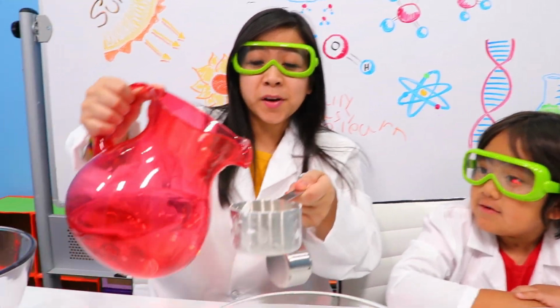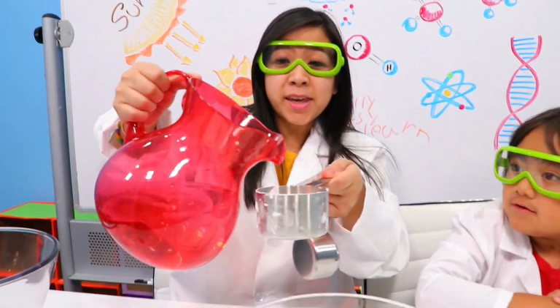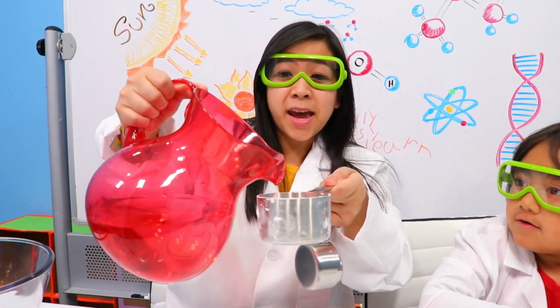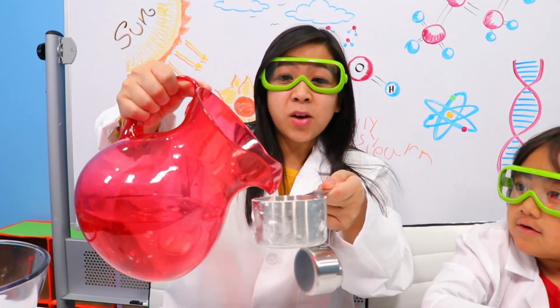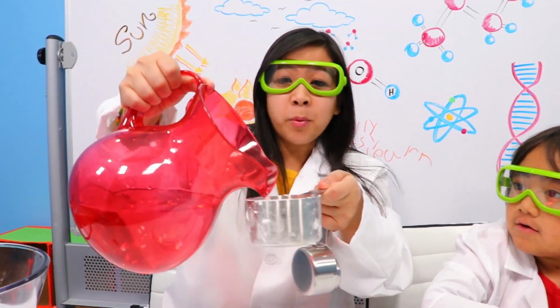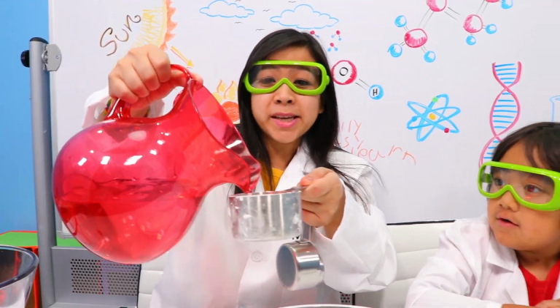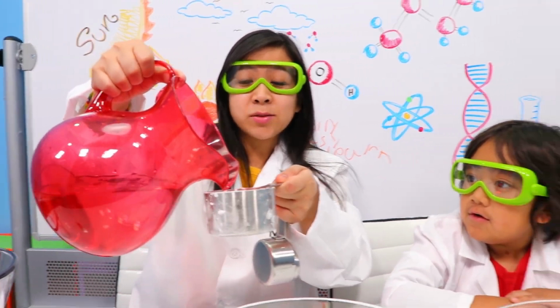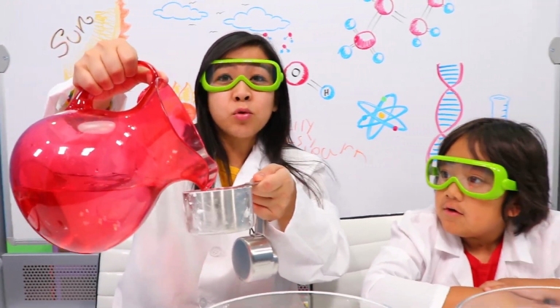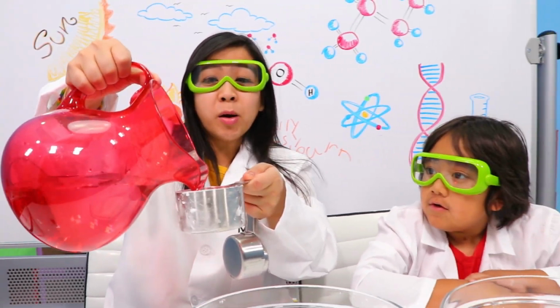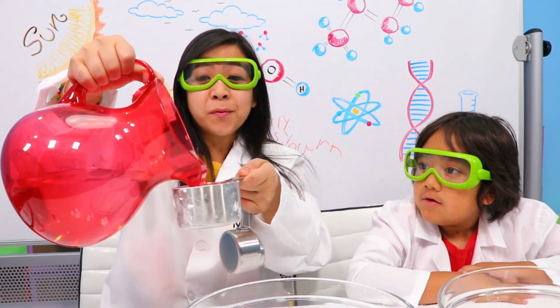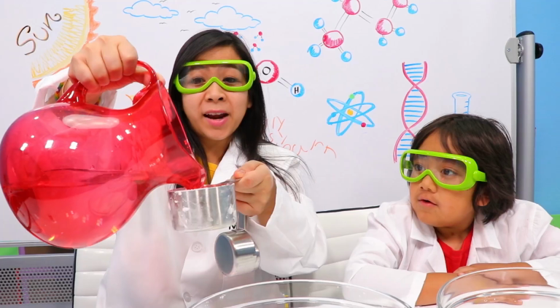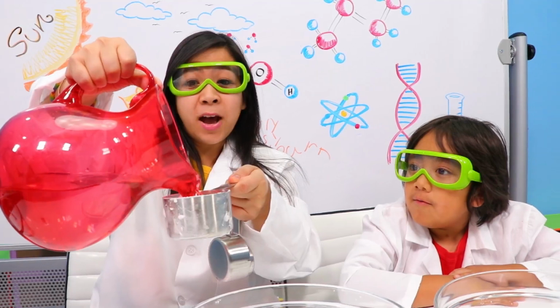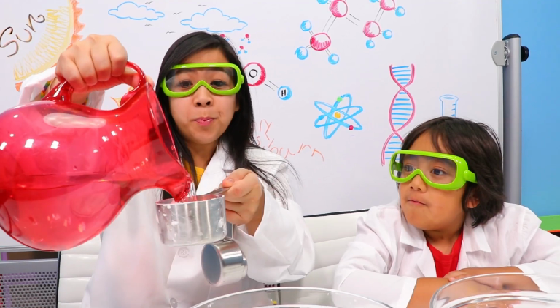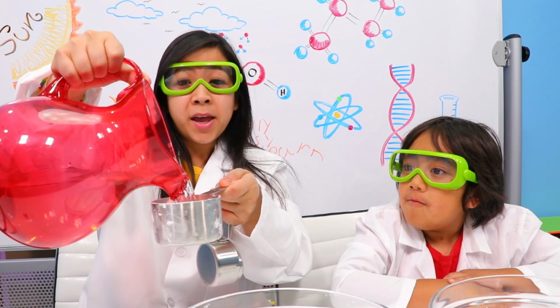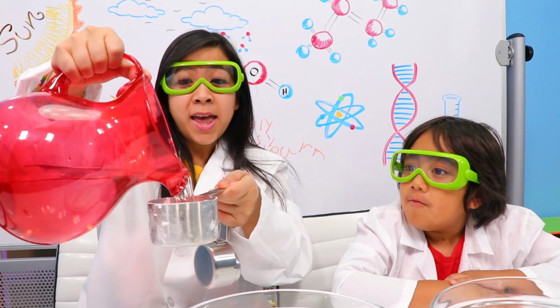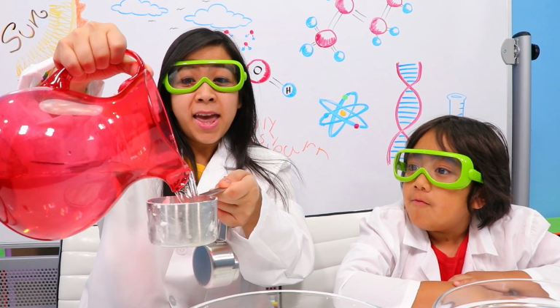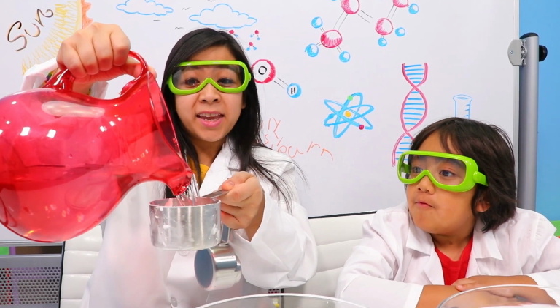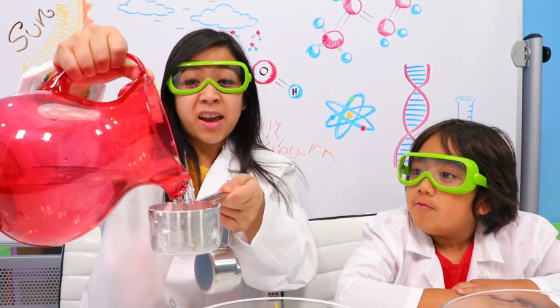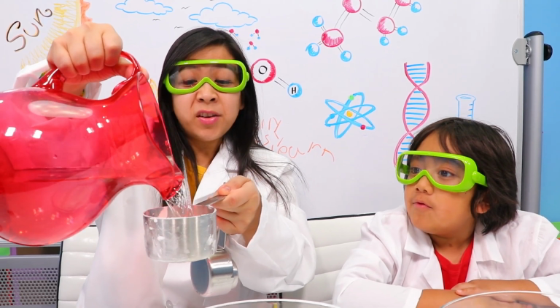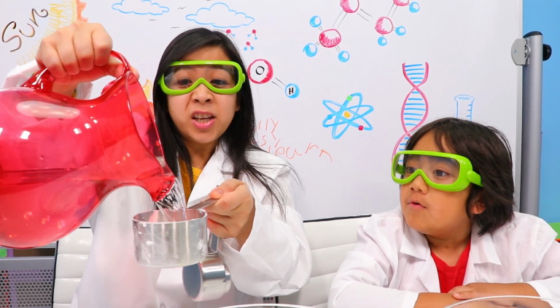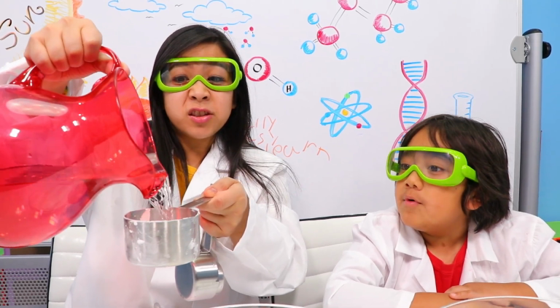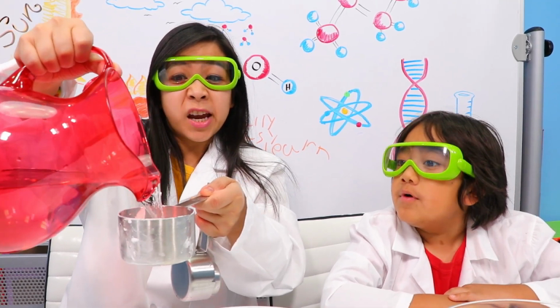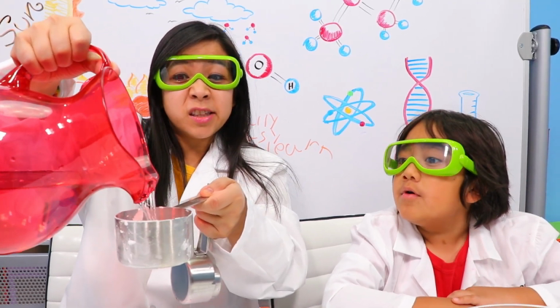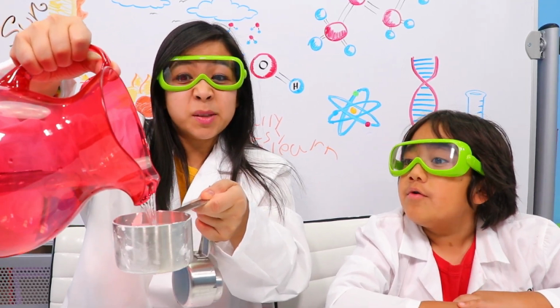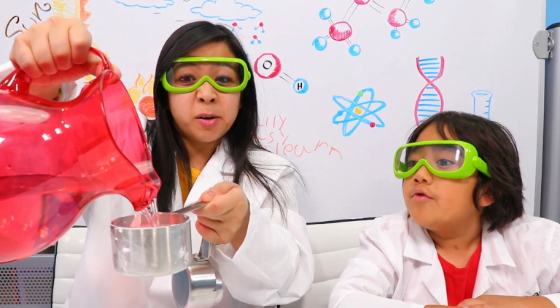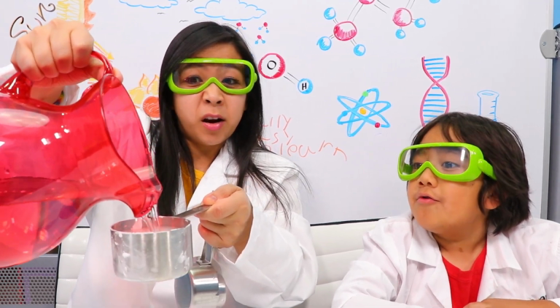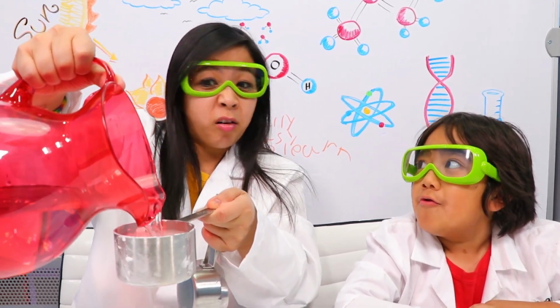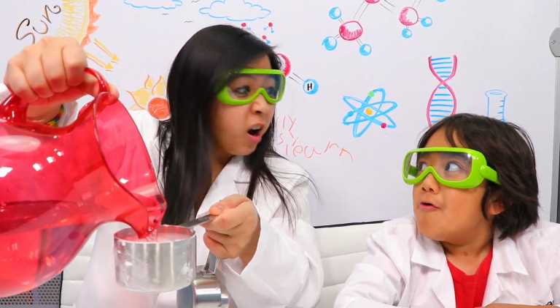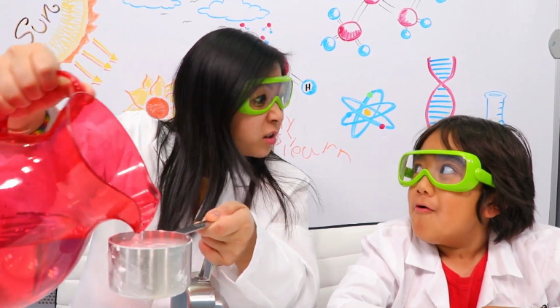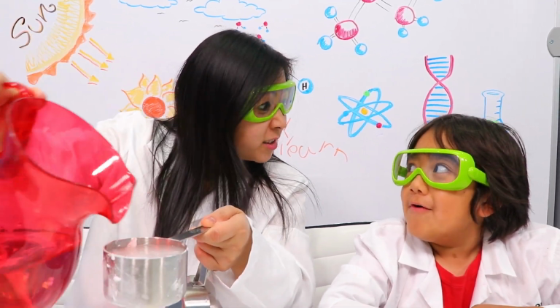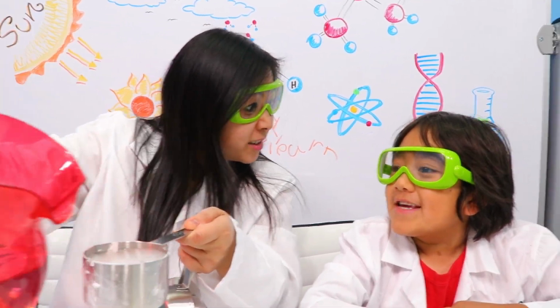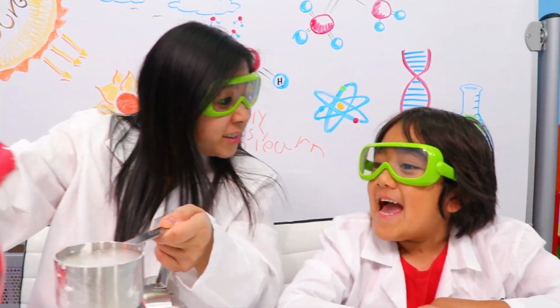Don't forget to always ask a grownup for help, and never eat your science experiment, correct? Yeah.